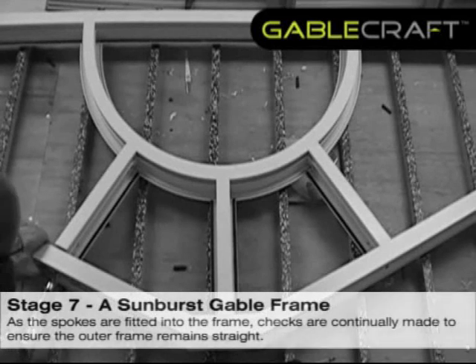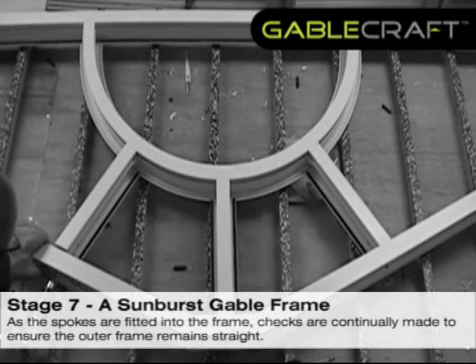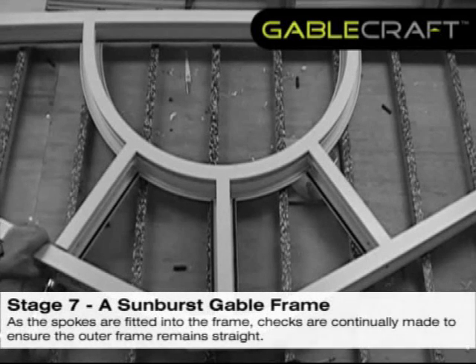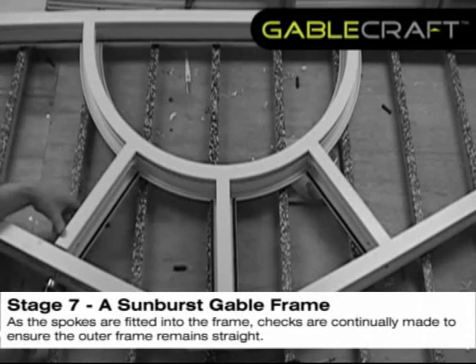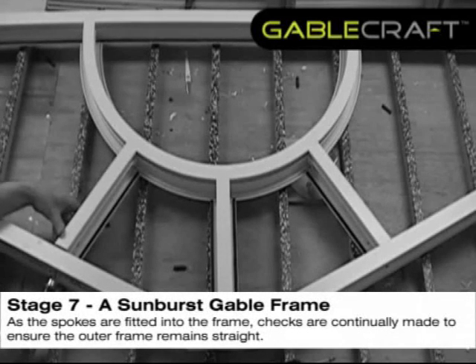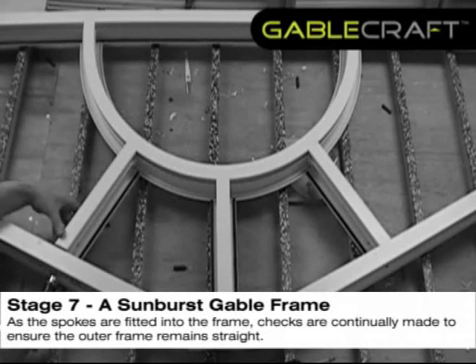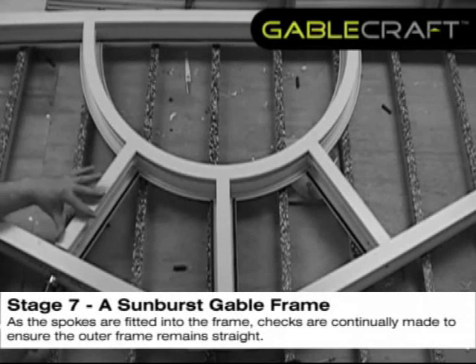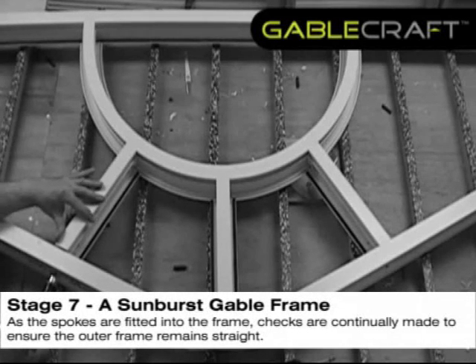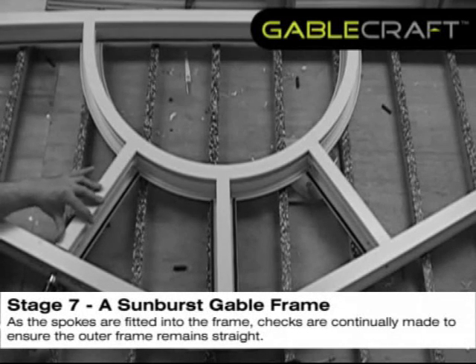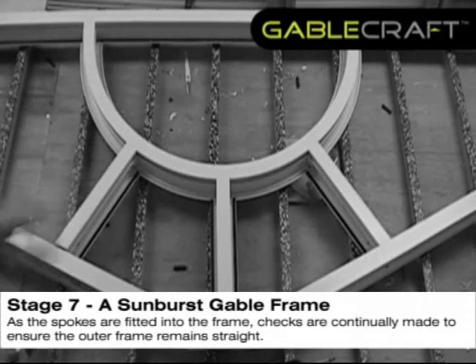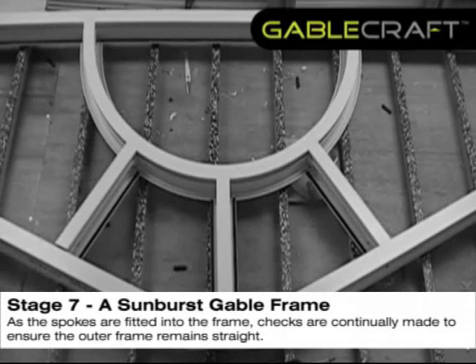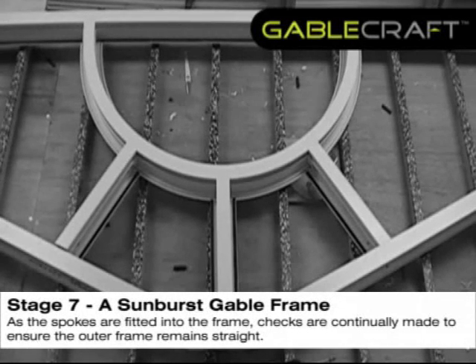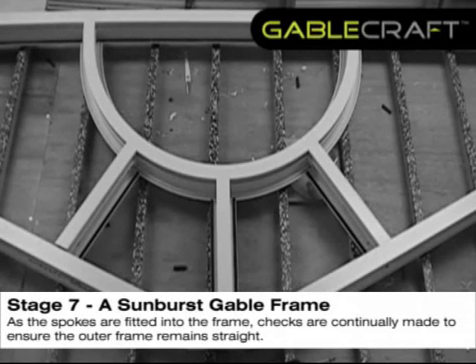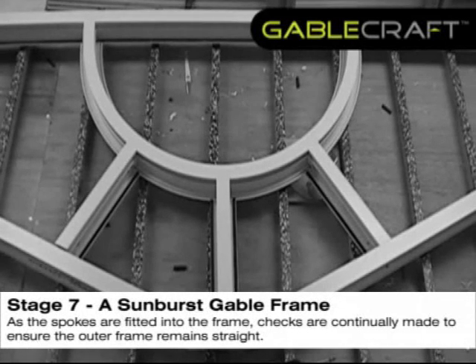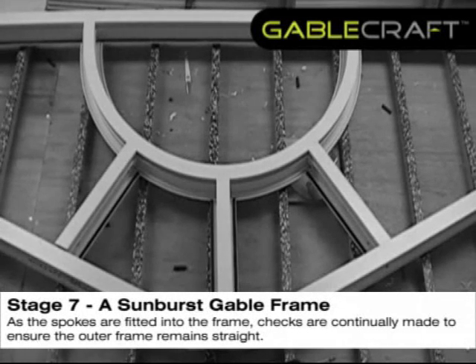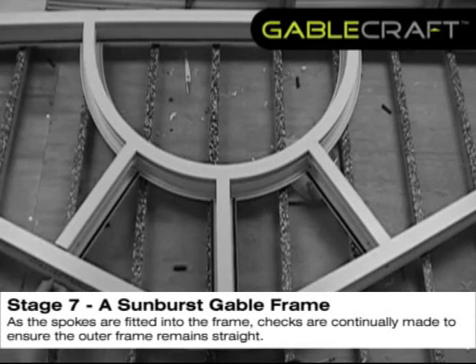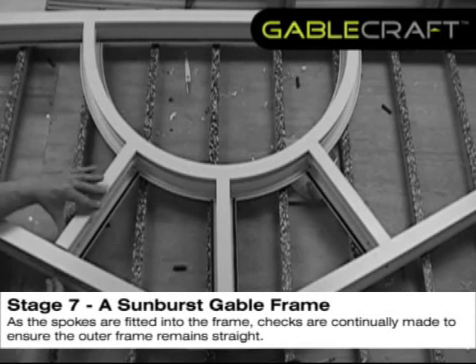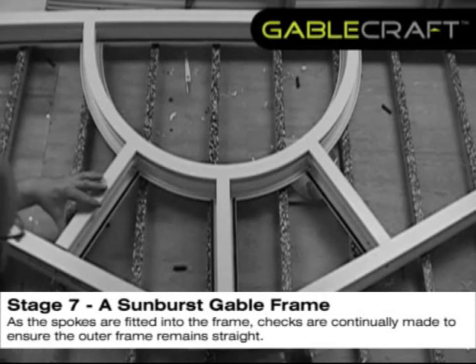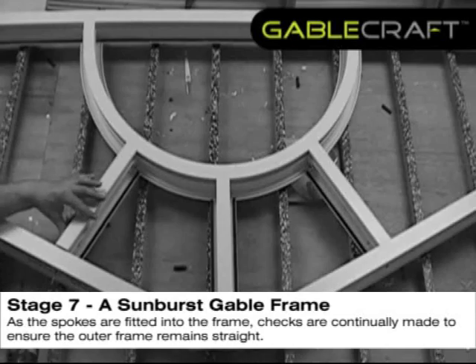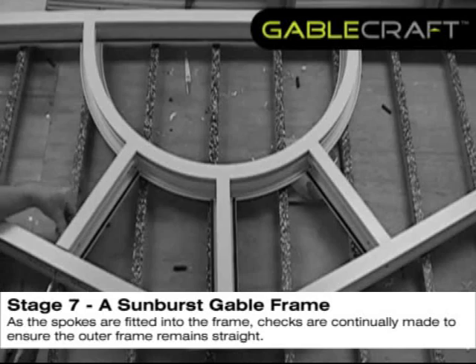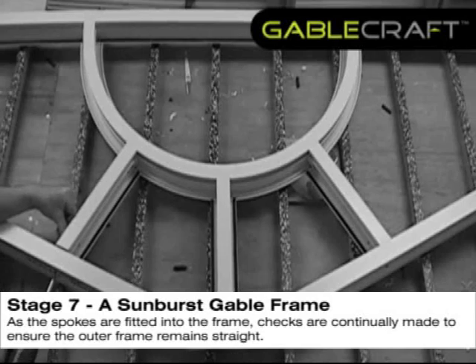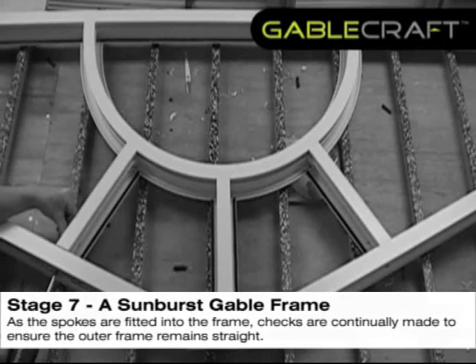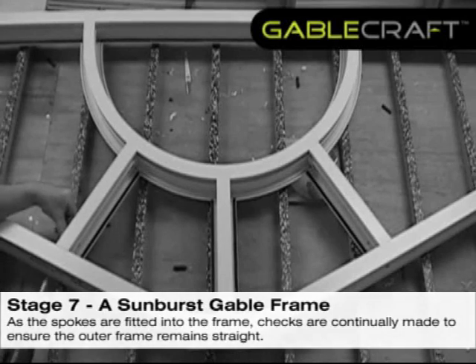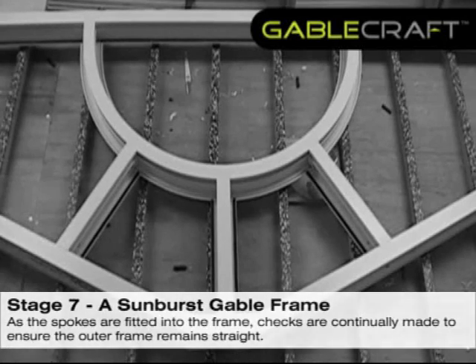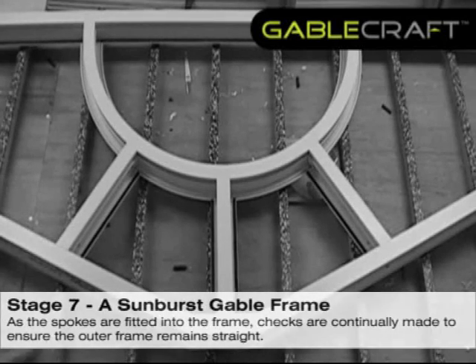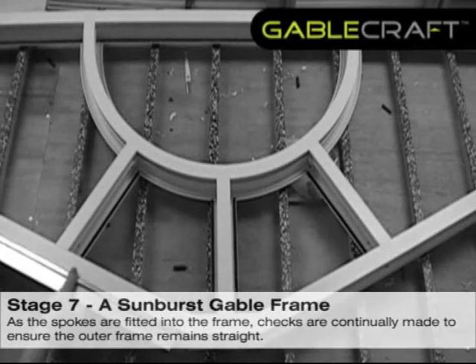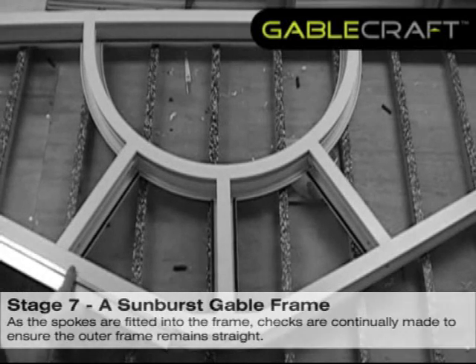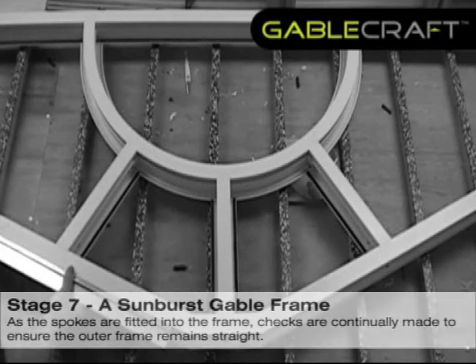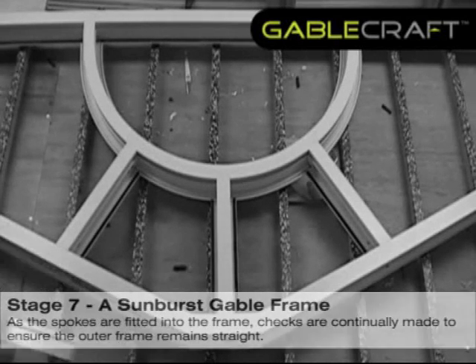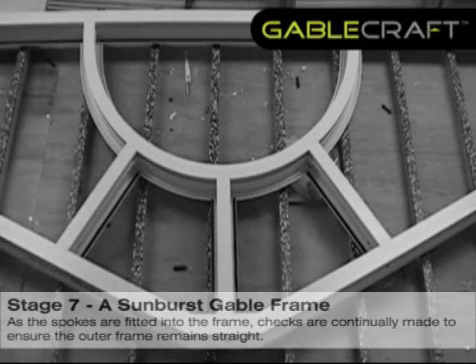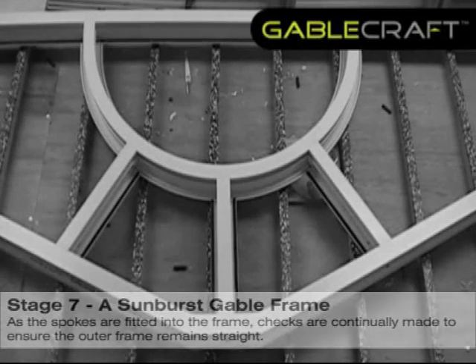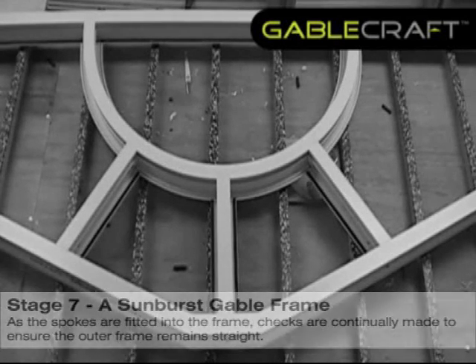As the spokes are fitted into the frame, checks are continually made to ensure the outer frame remains straight.